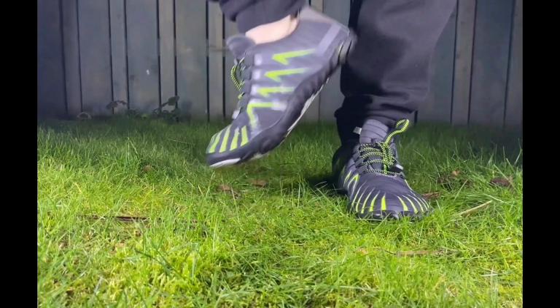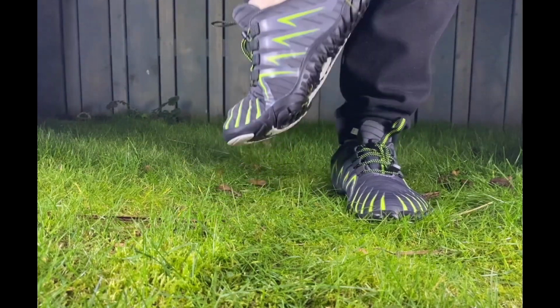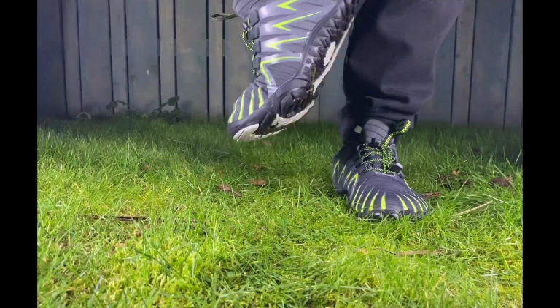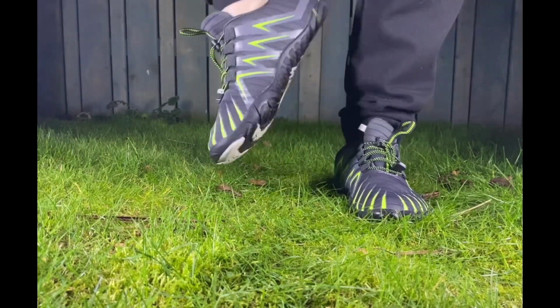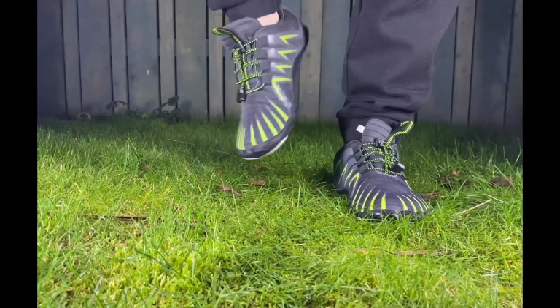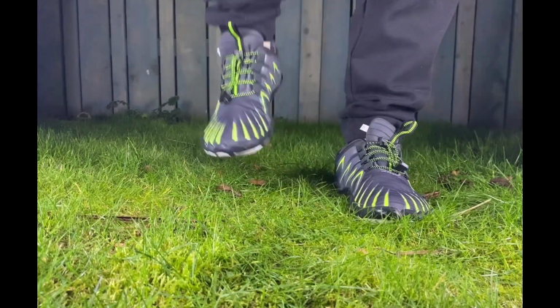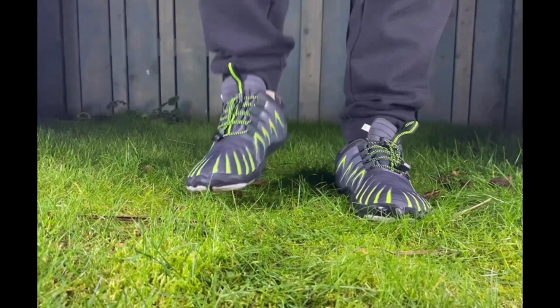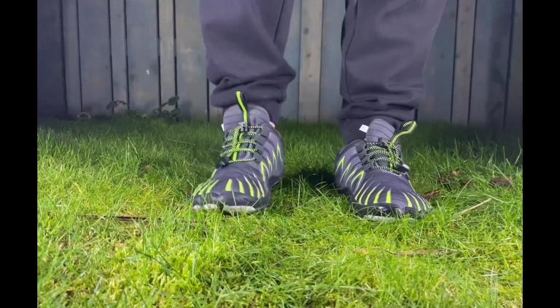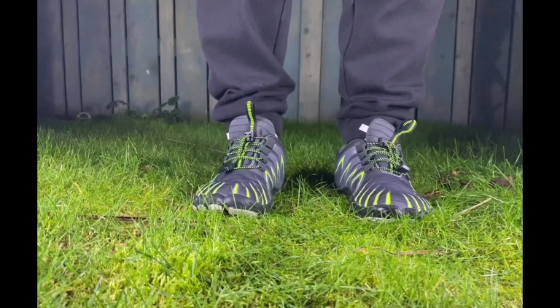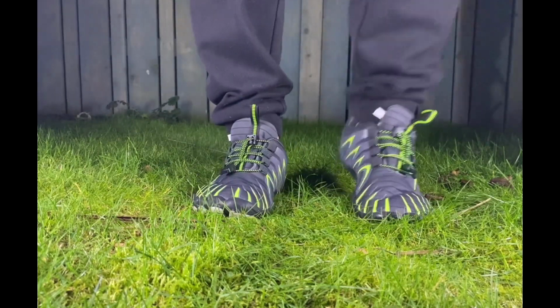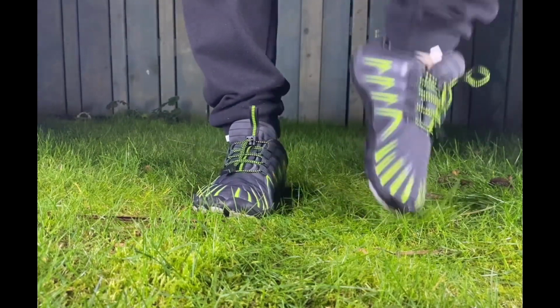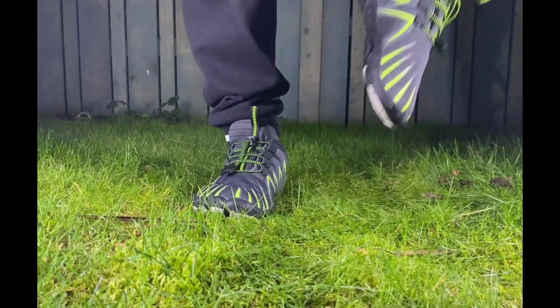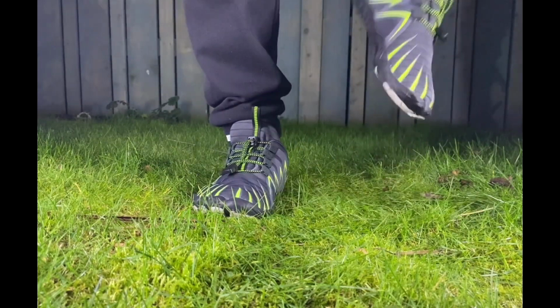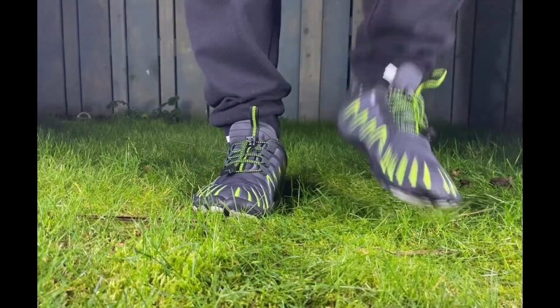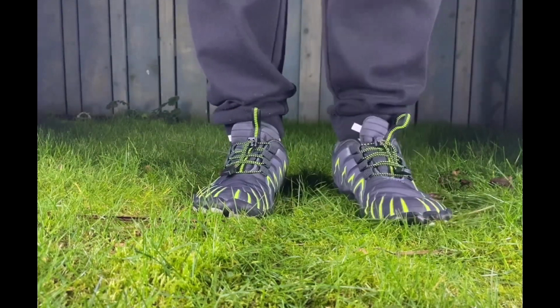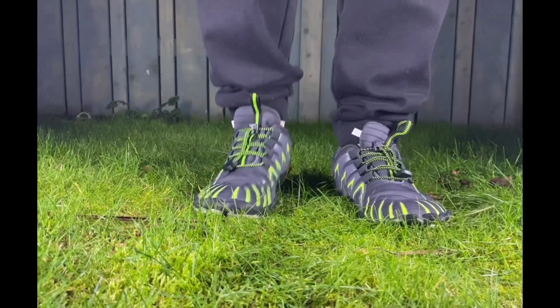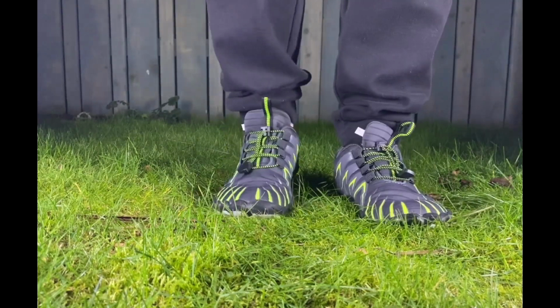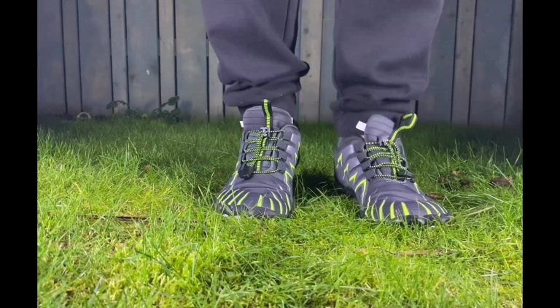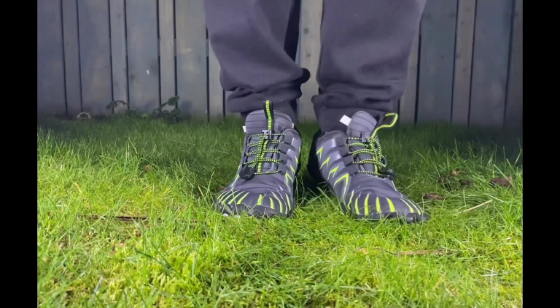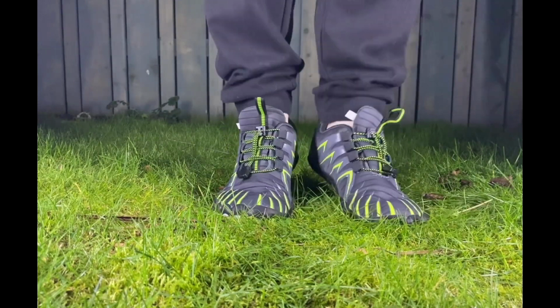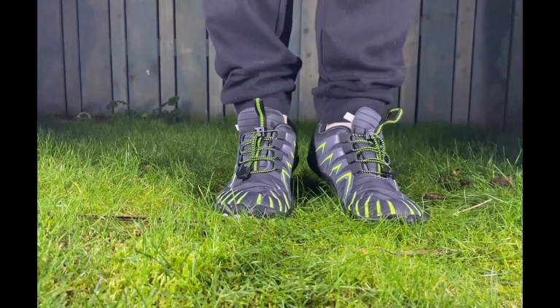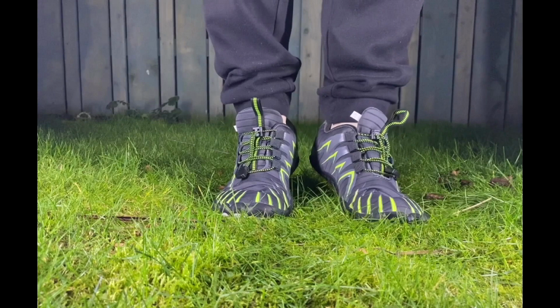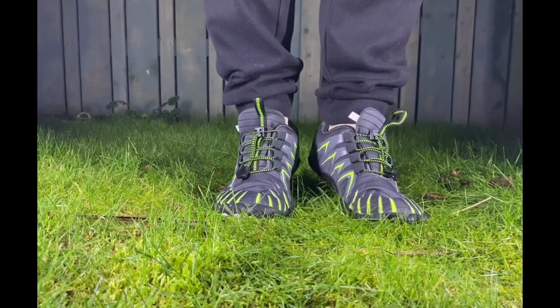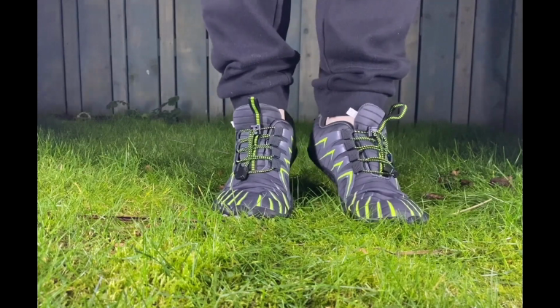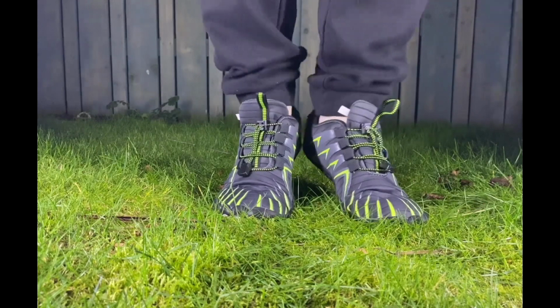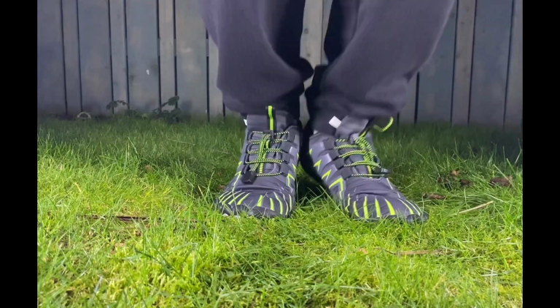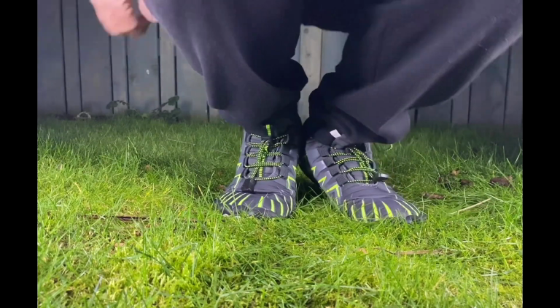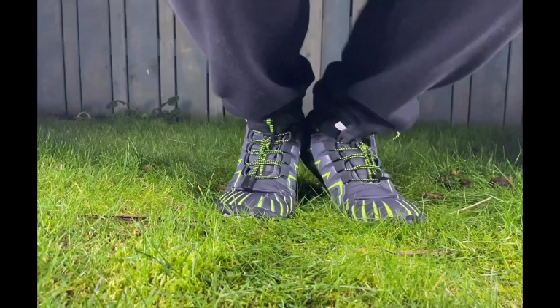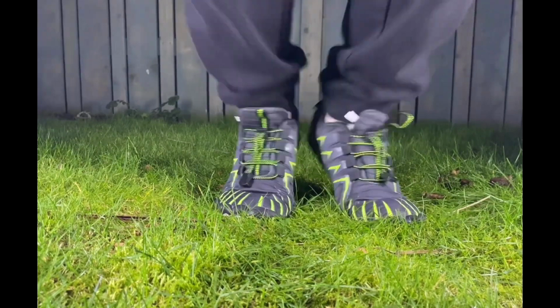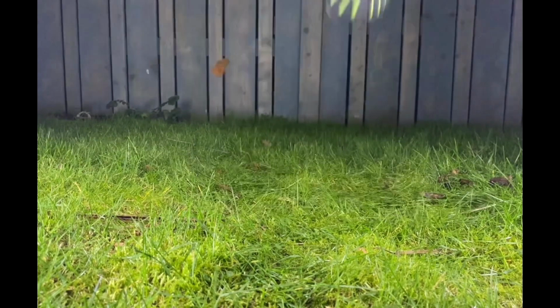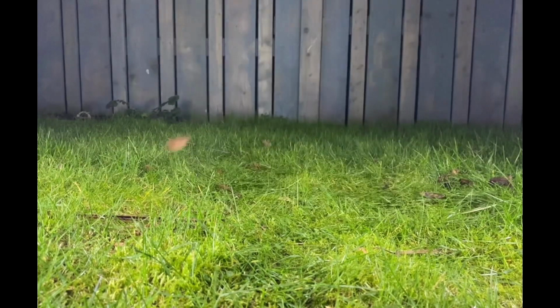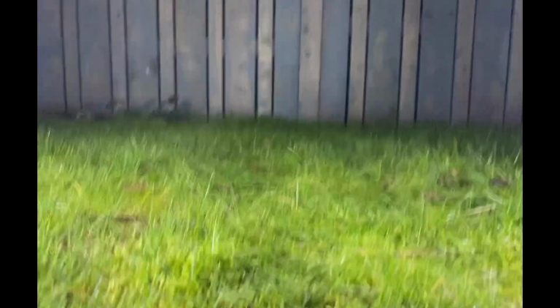It's a very thin sole, a bit flexible. Let's see how tough they are and off we go.